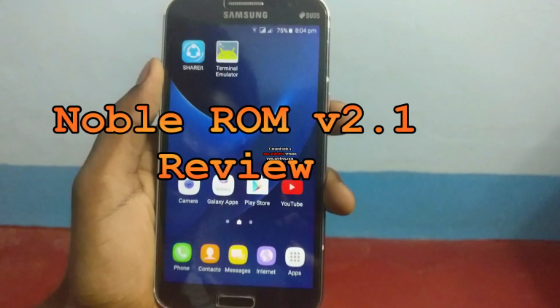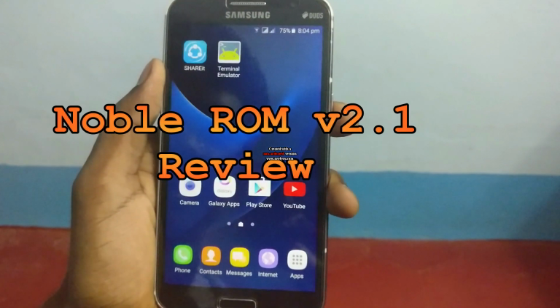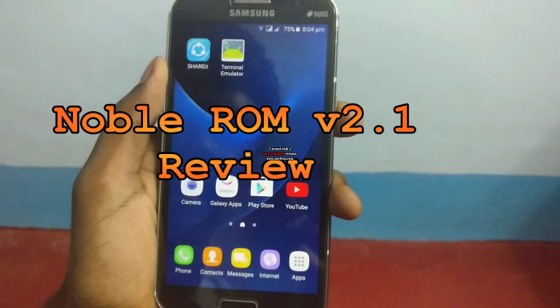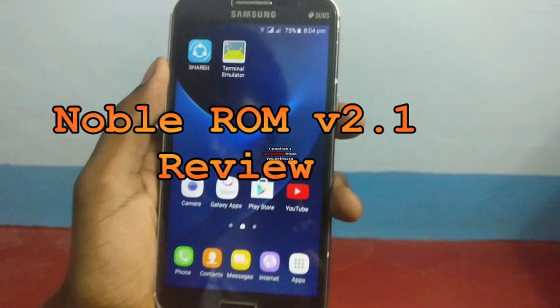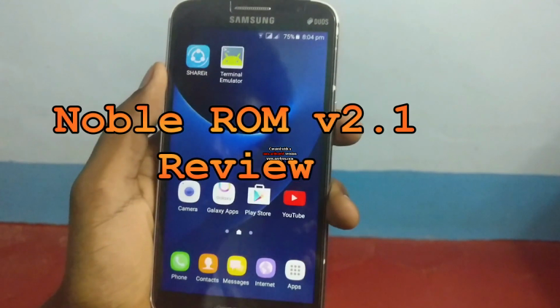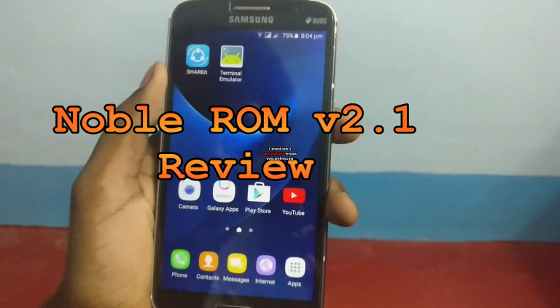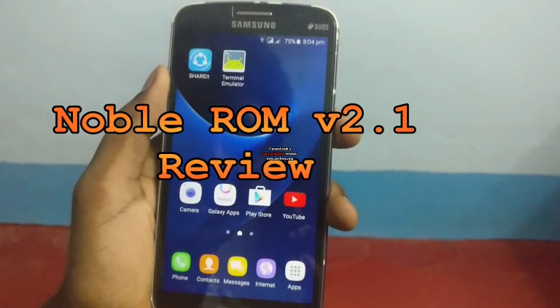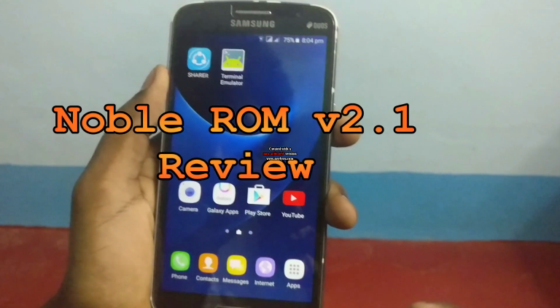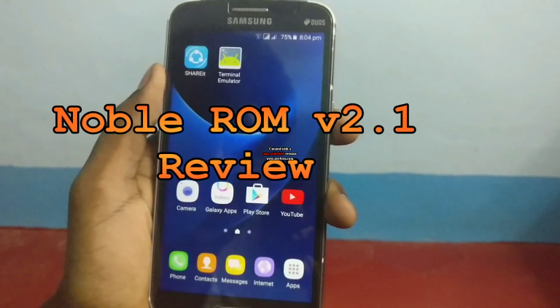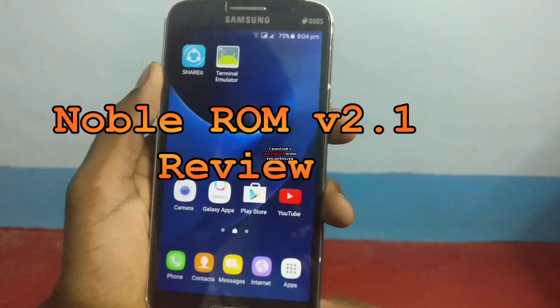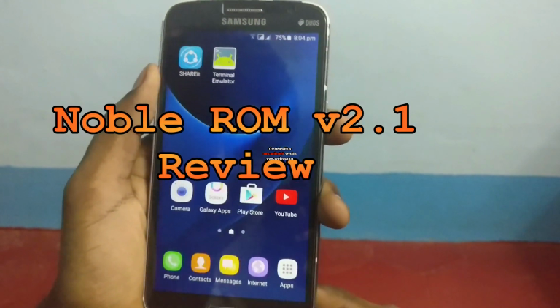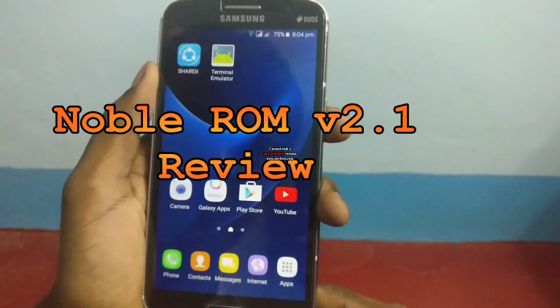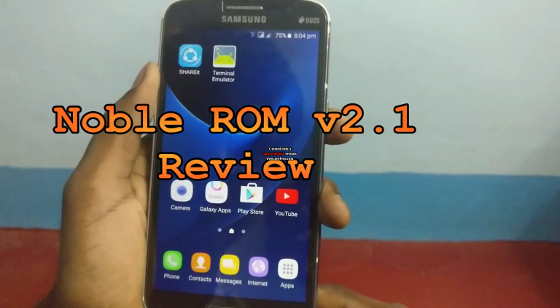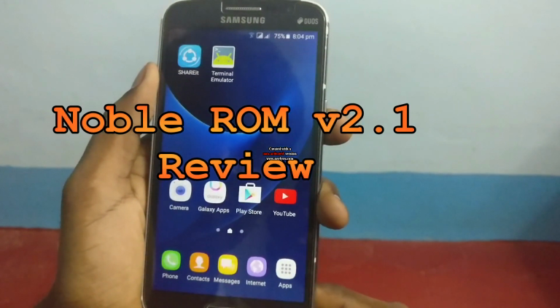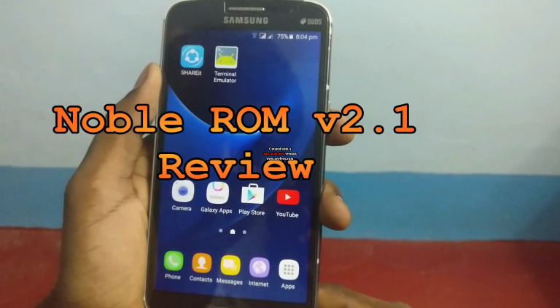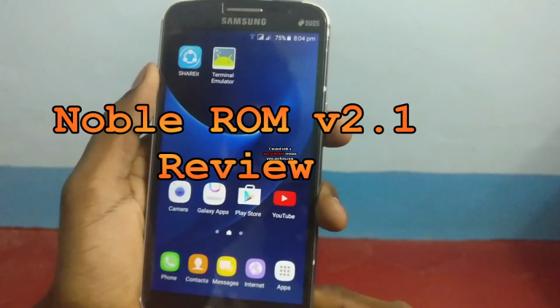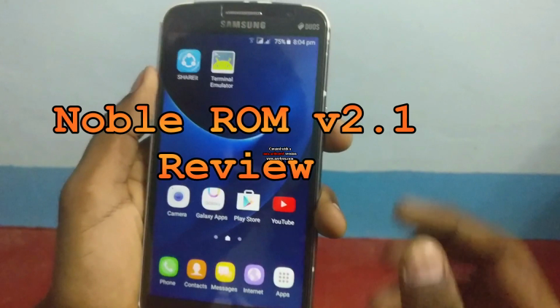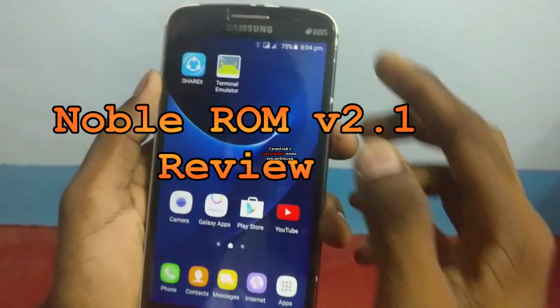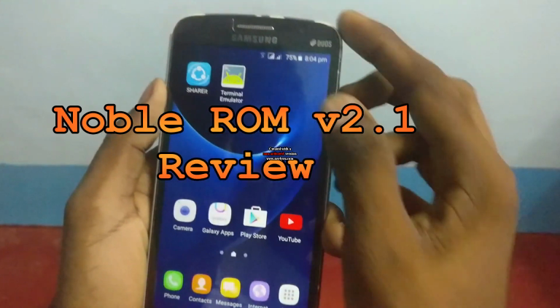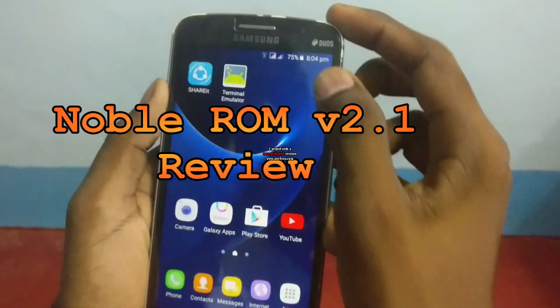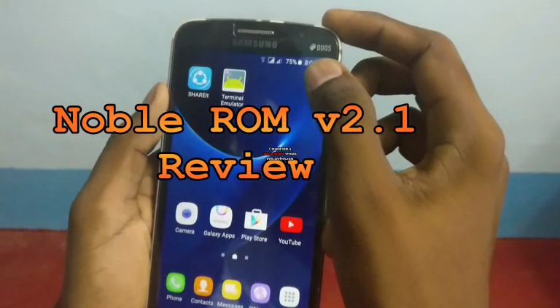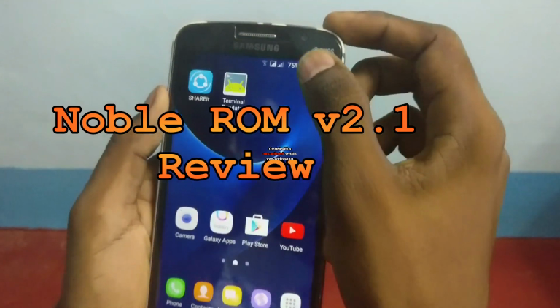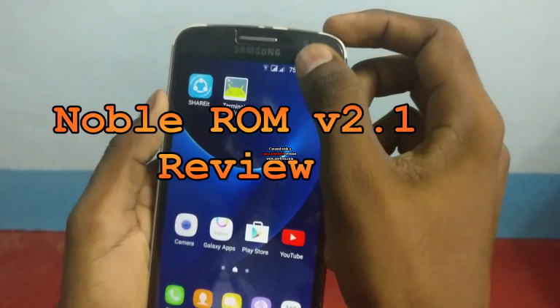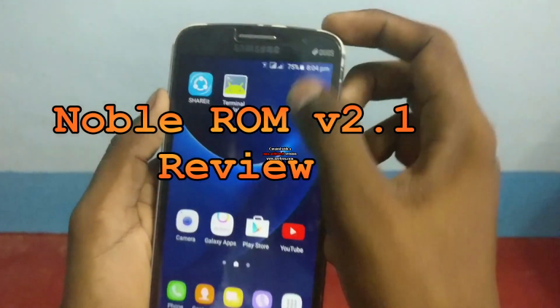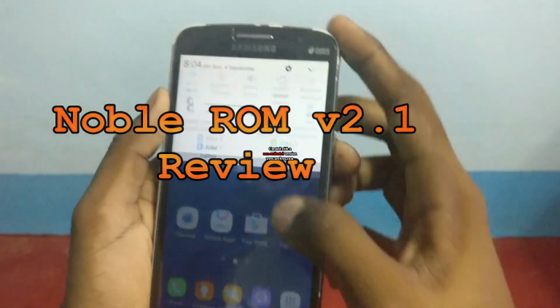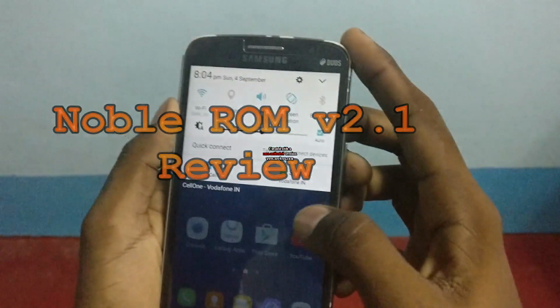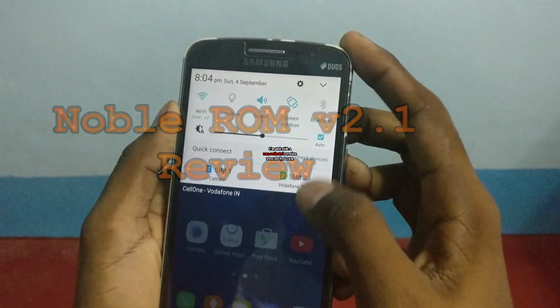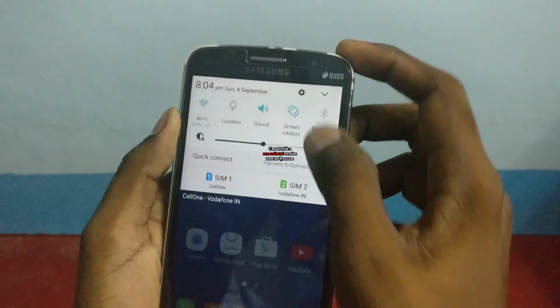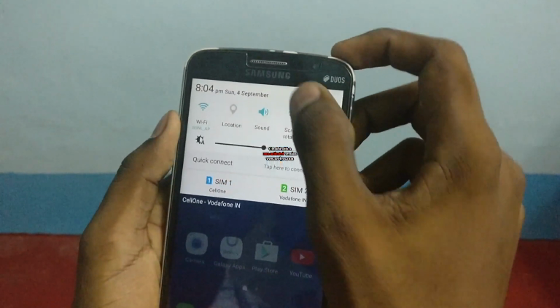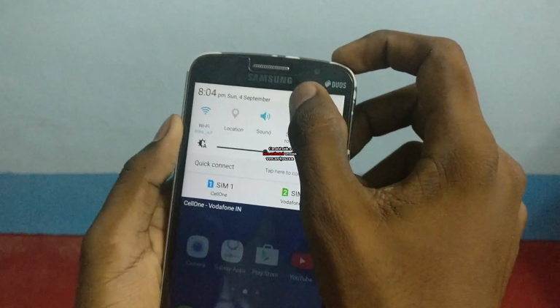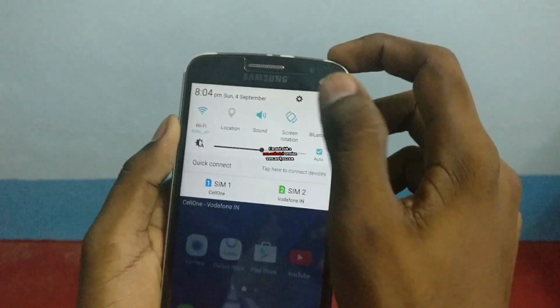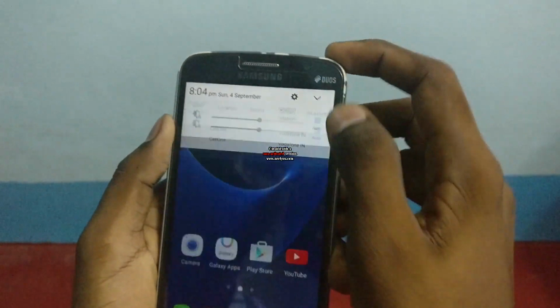Hey guys, I am Vignesh. Now I am going to show you the review of Noble Rome v2.1 on Samsung Galaxy Grand 2.